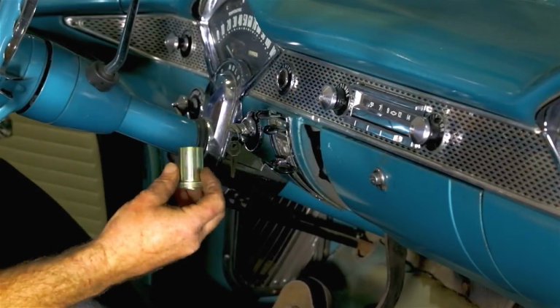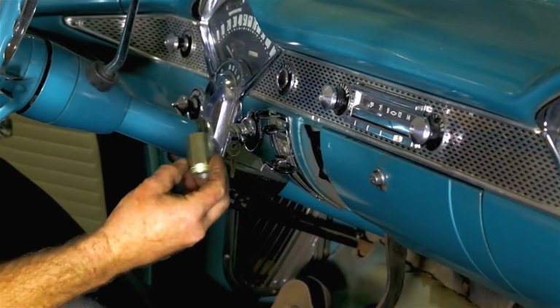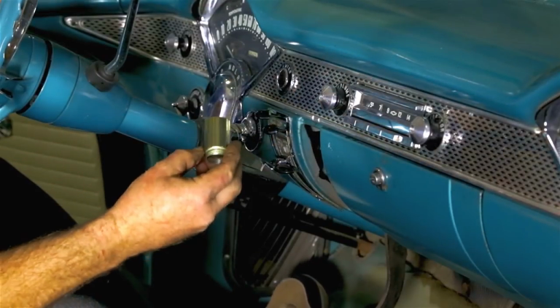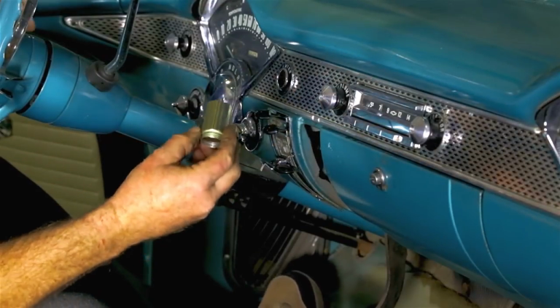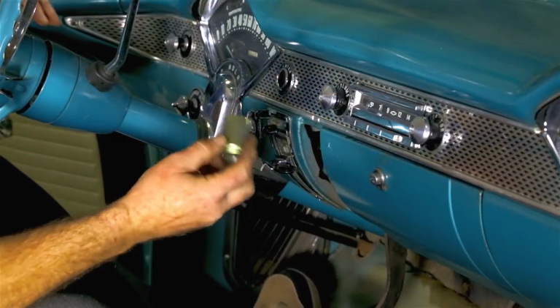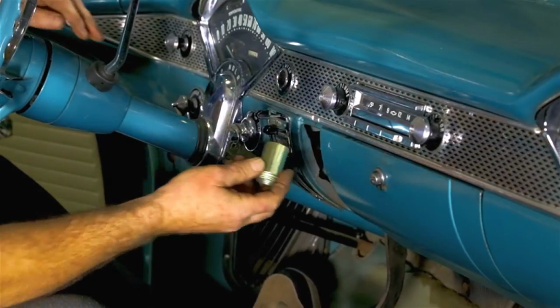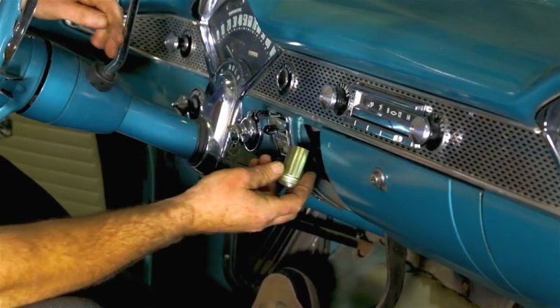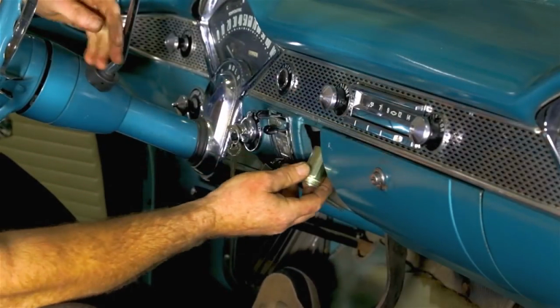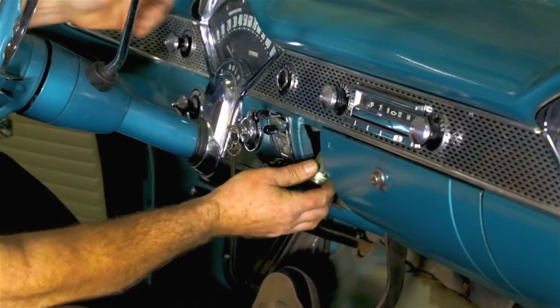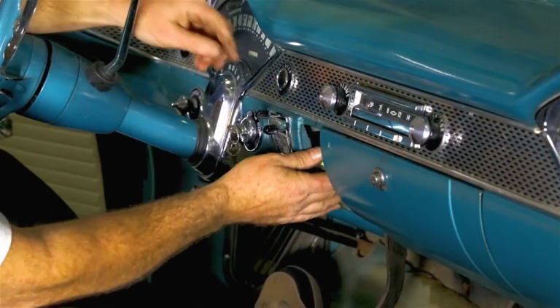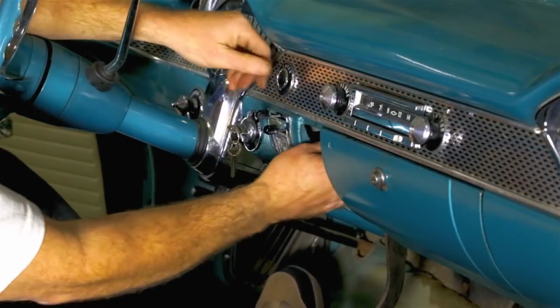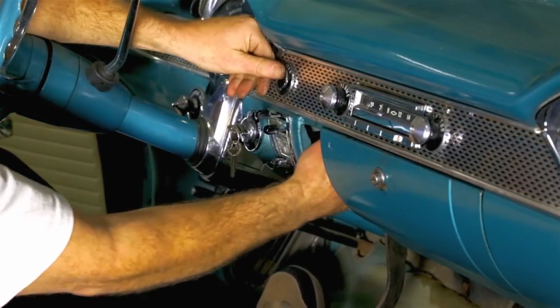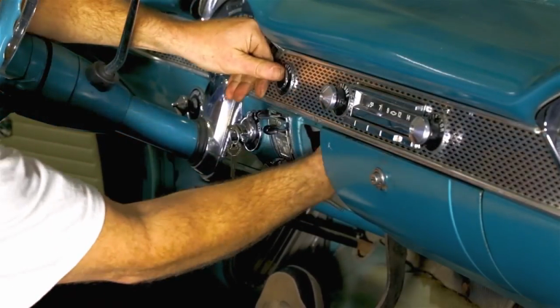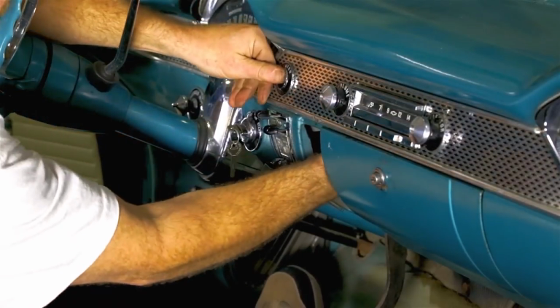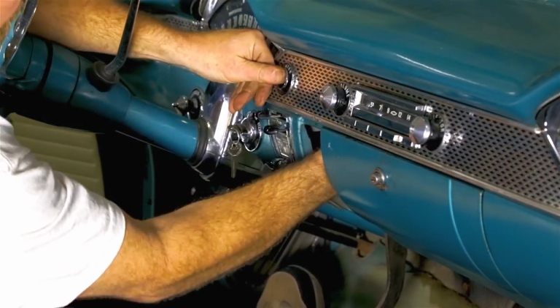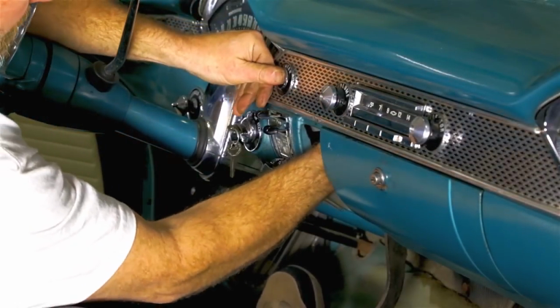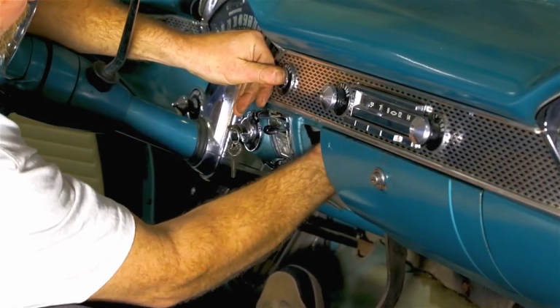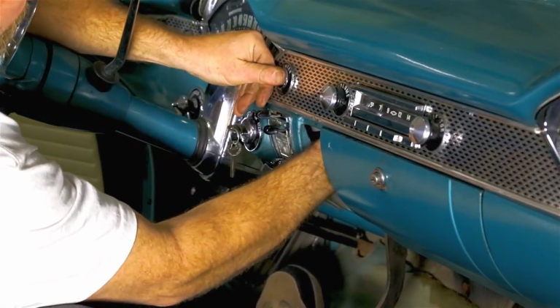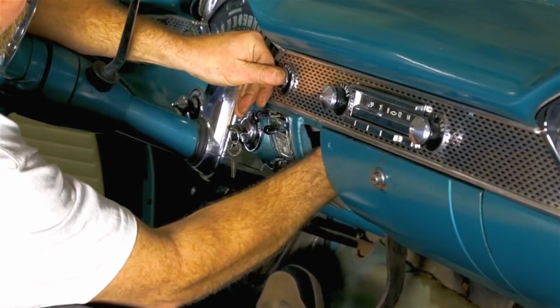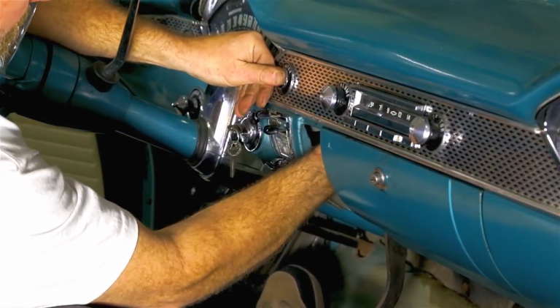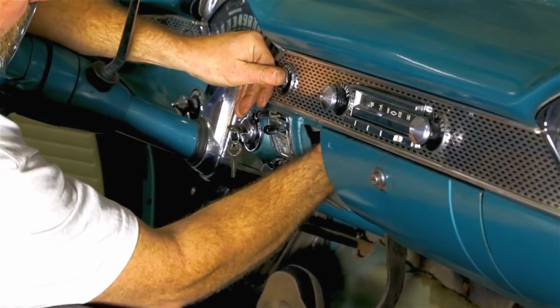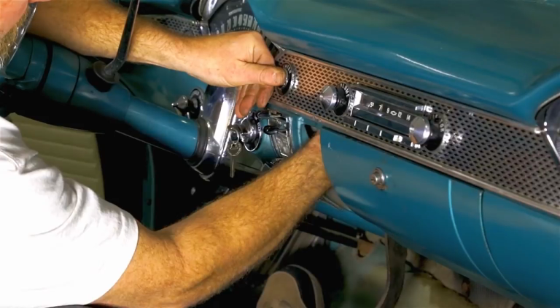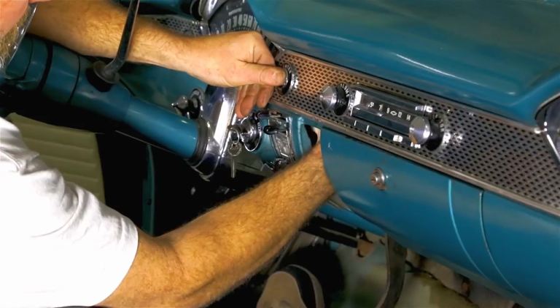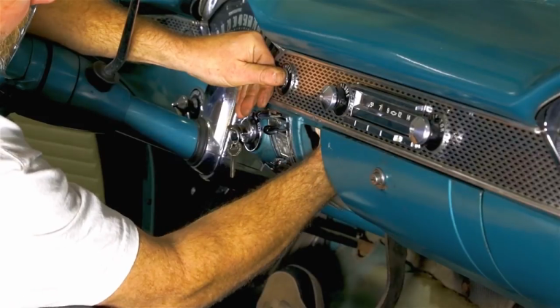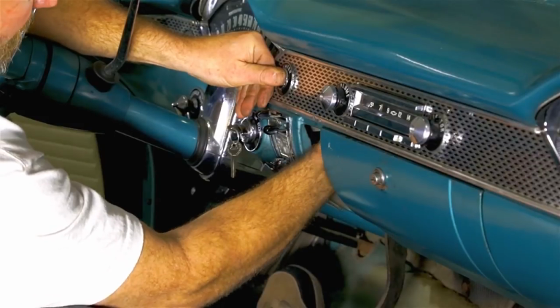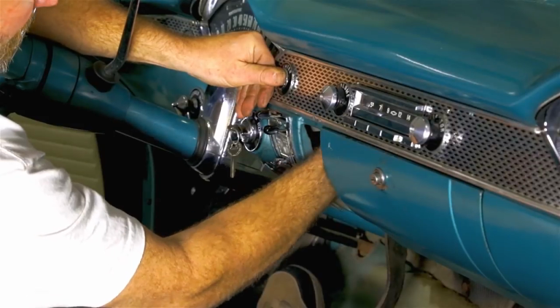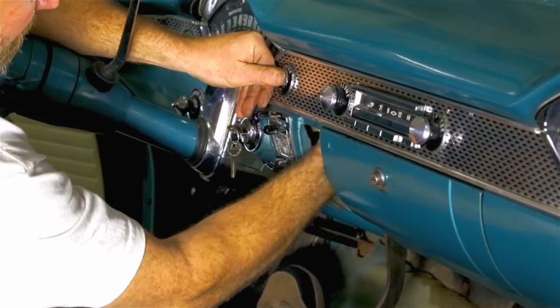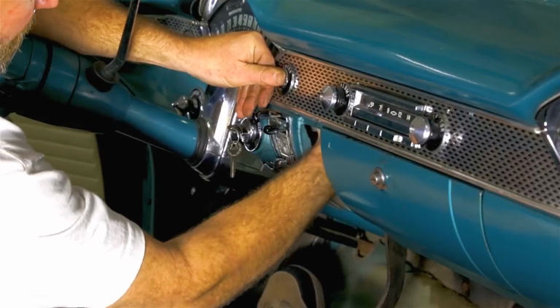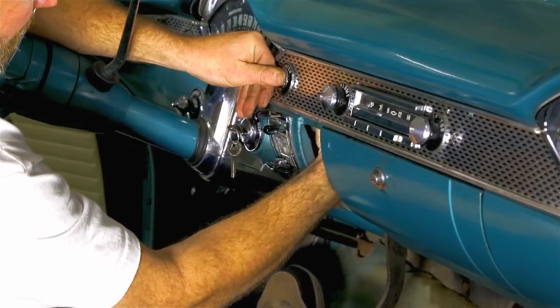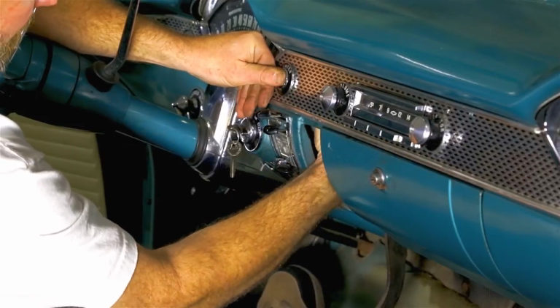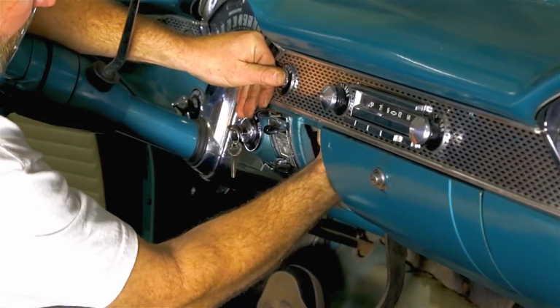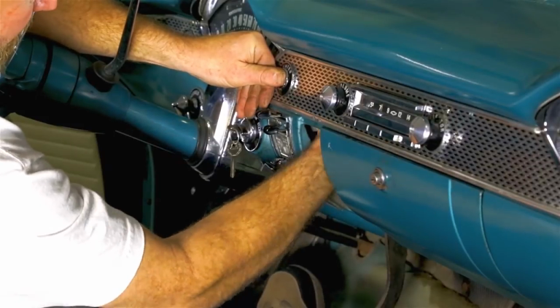Take your connector and screw it onto the back.